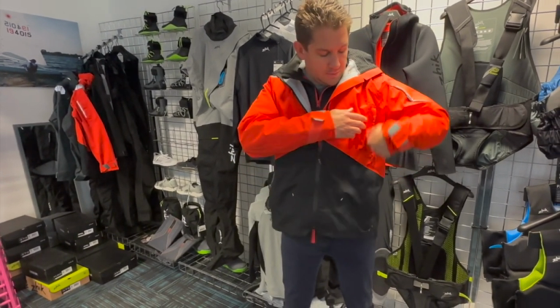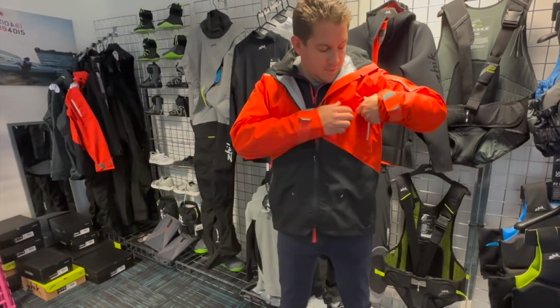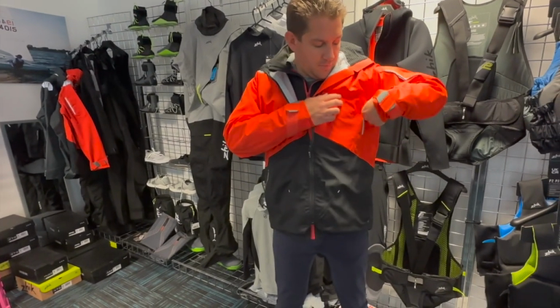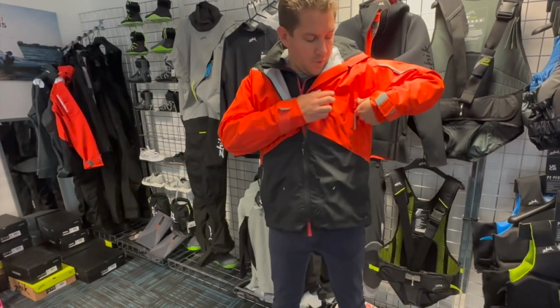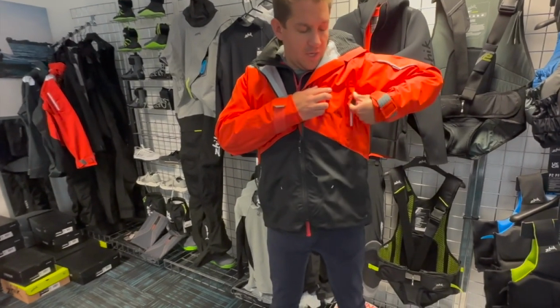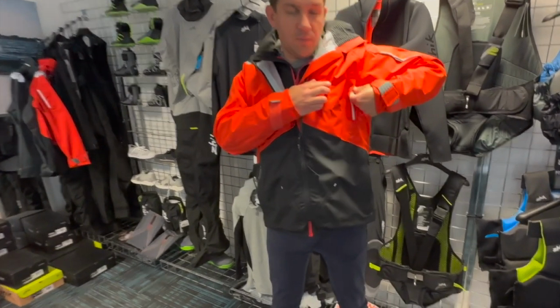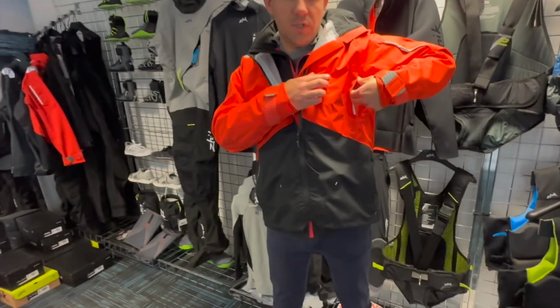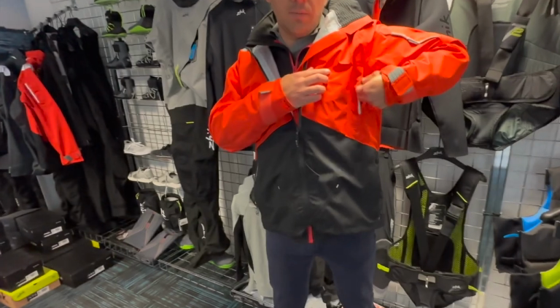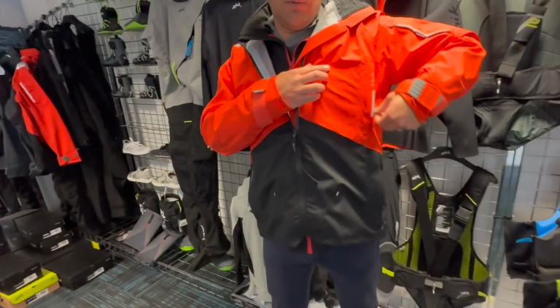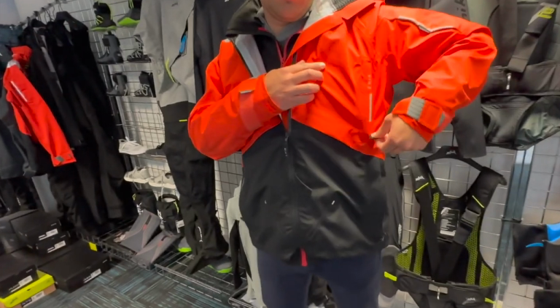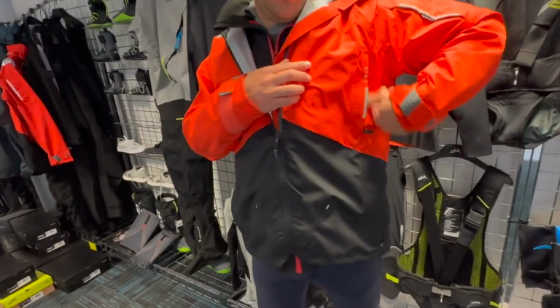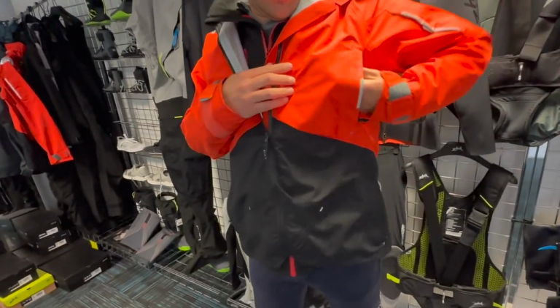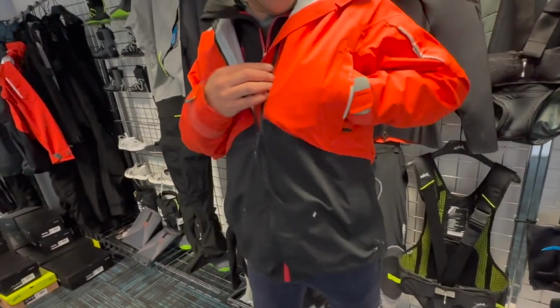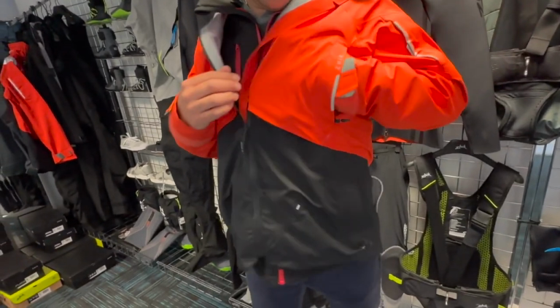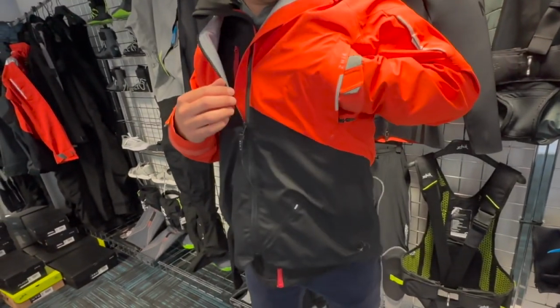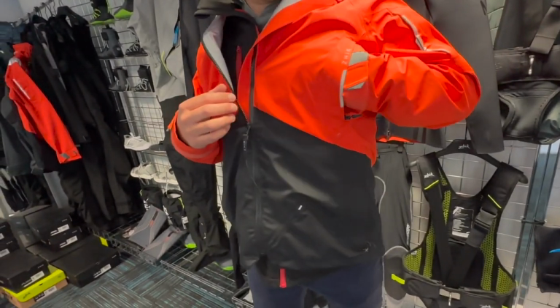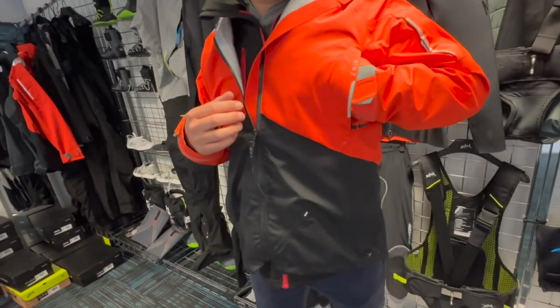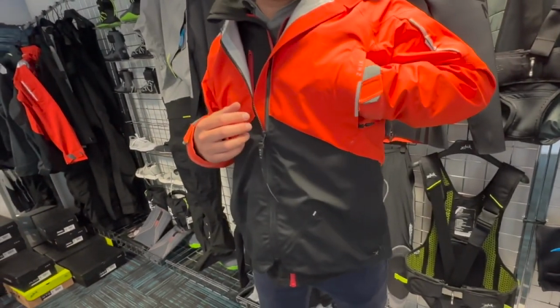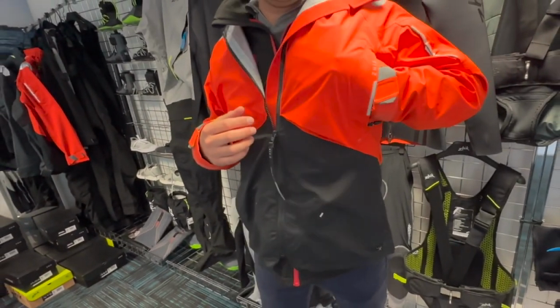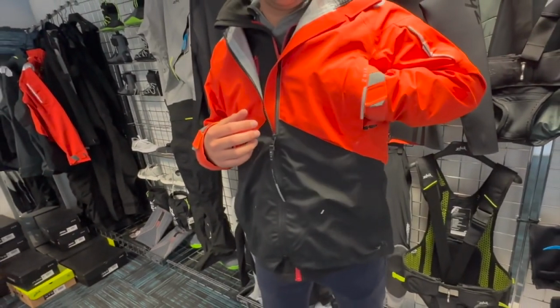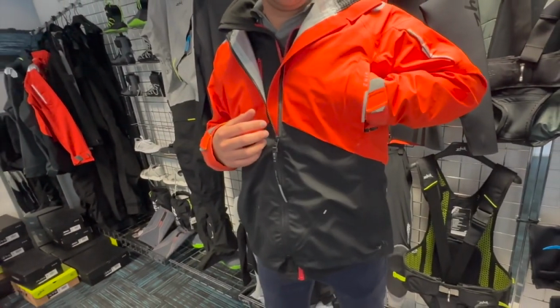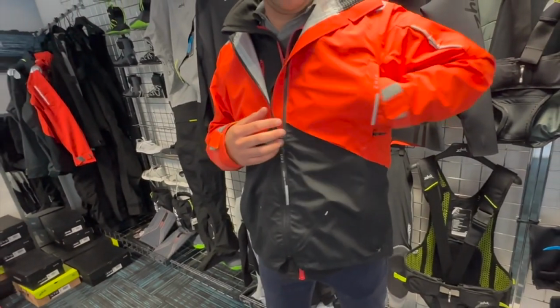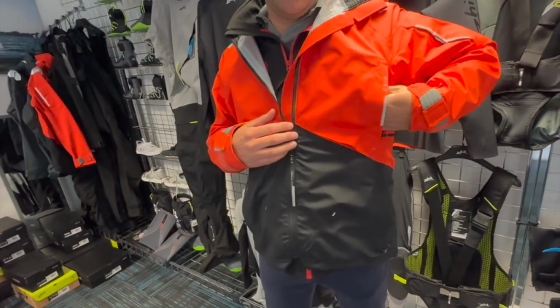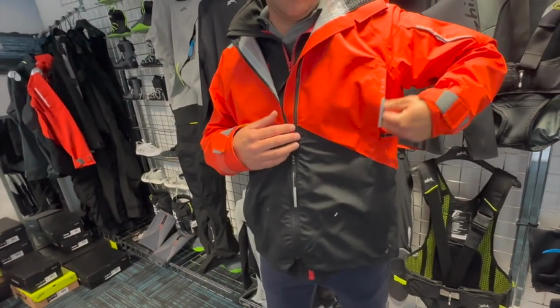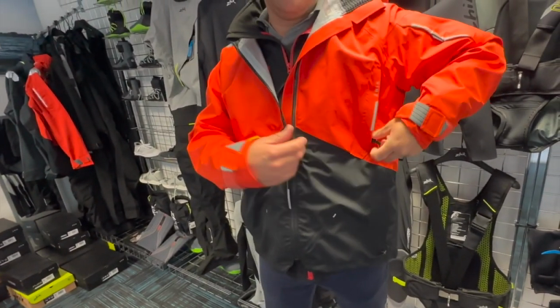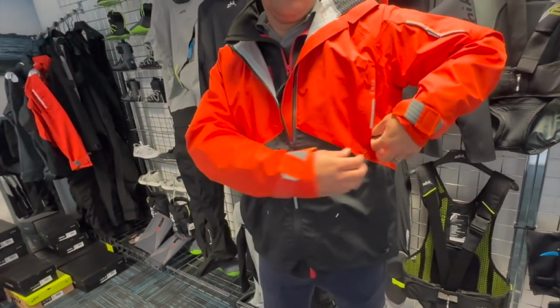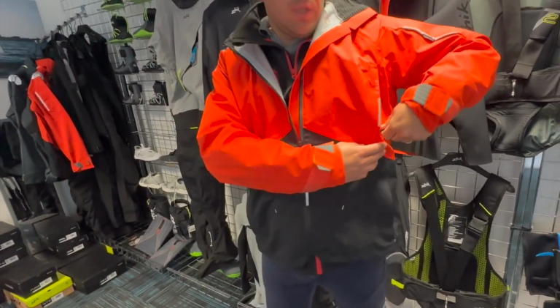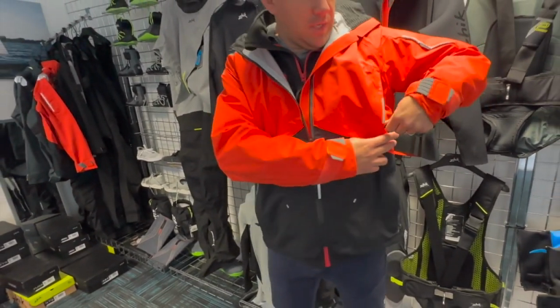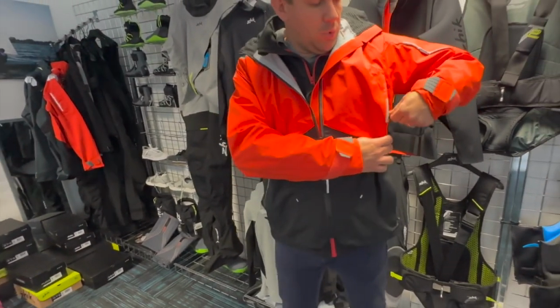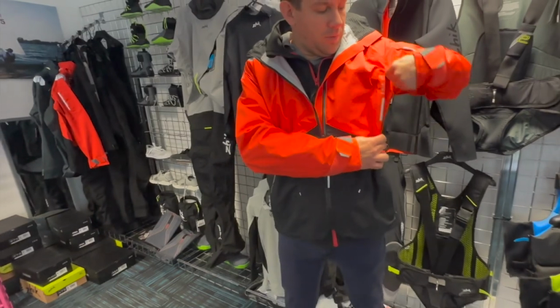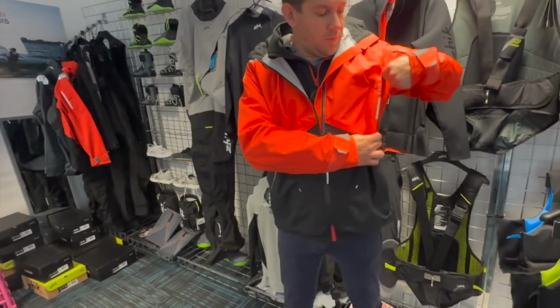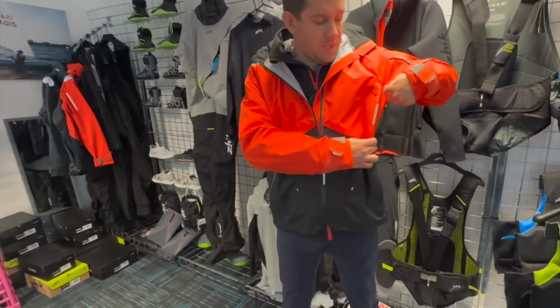There's another pocket here which is completely waterproof — a nice chest pocket. If you've got a phone or things, you can keep it in there, completely waterproof with the zip.